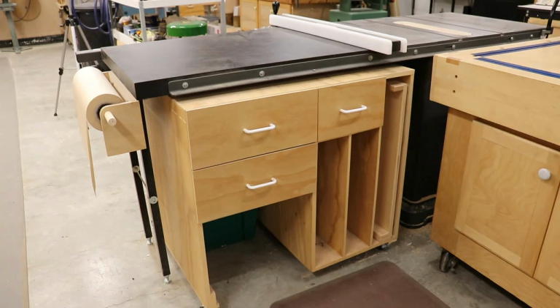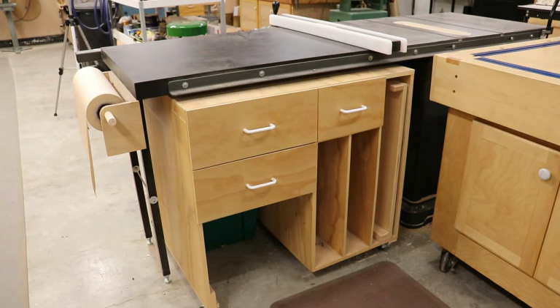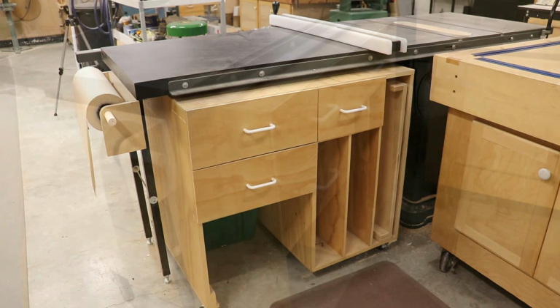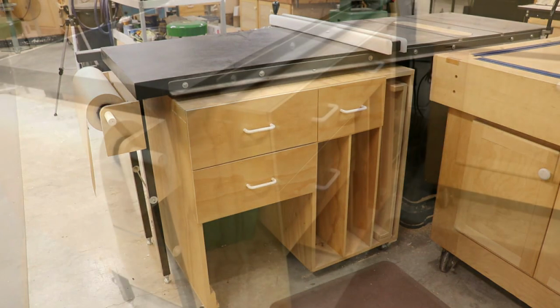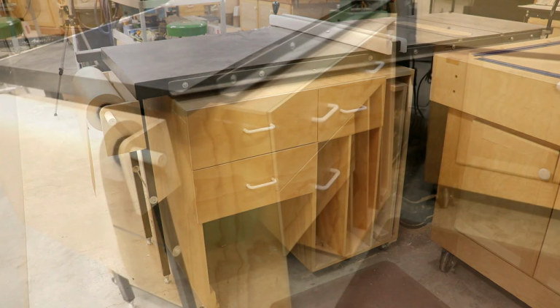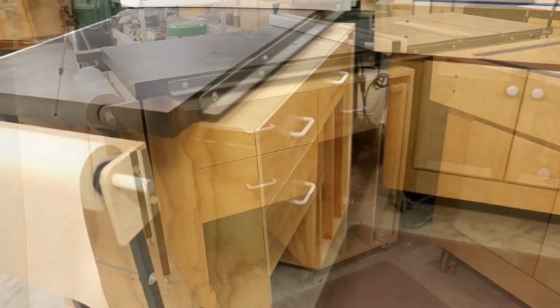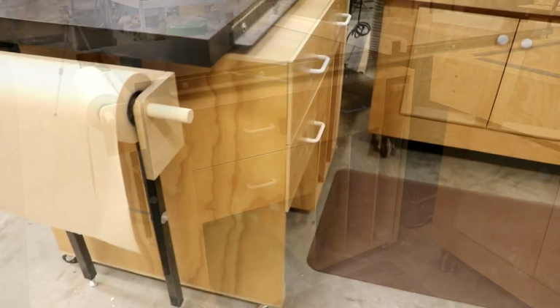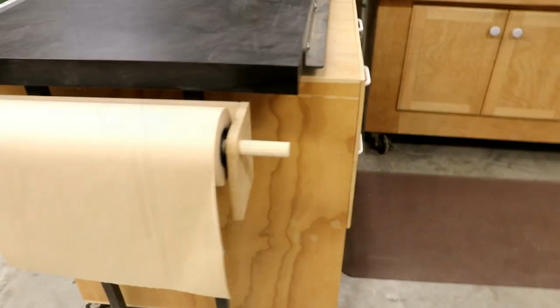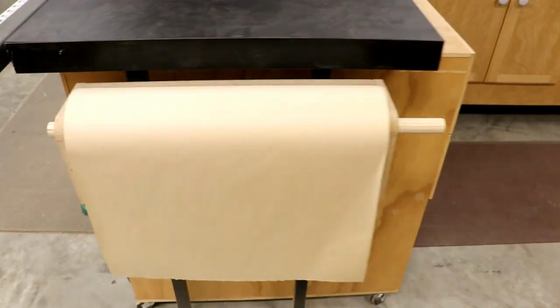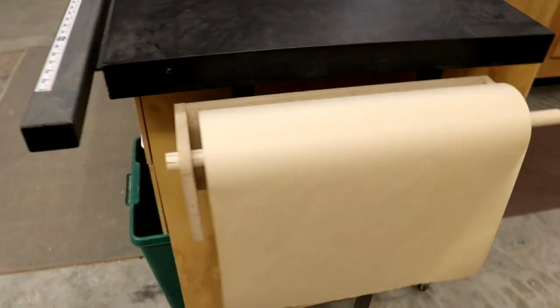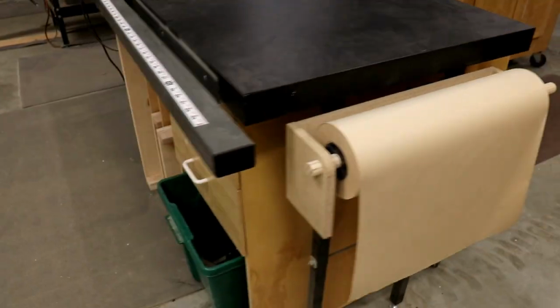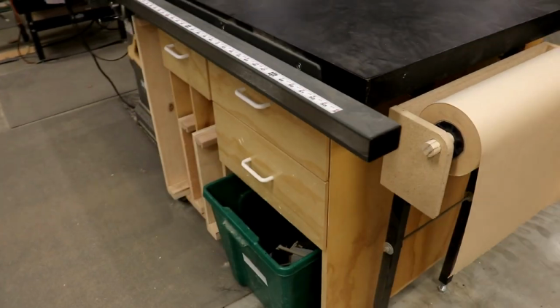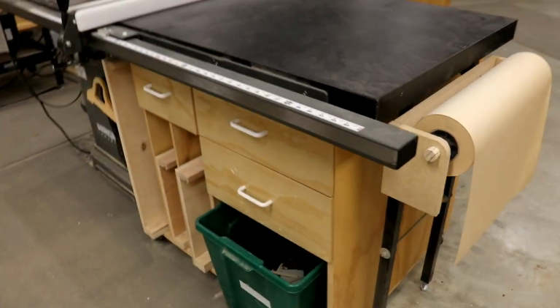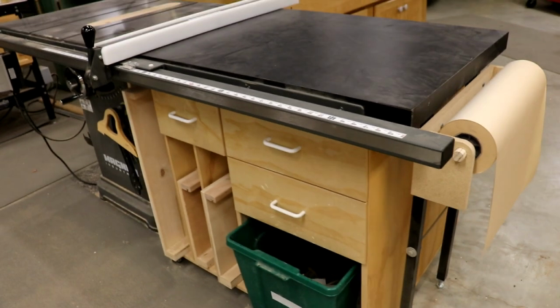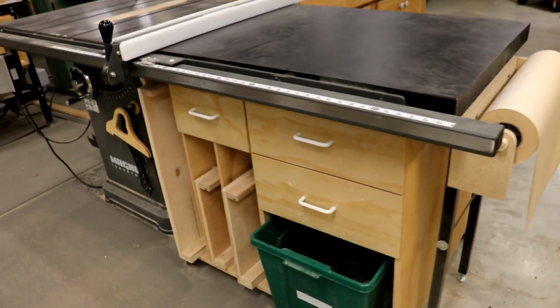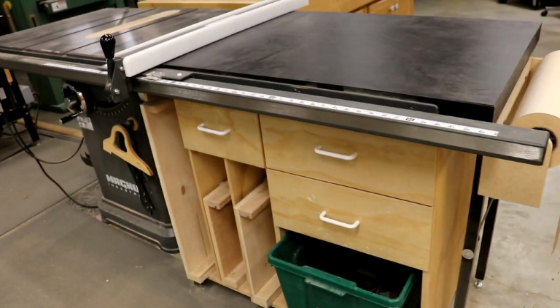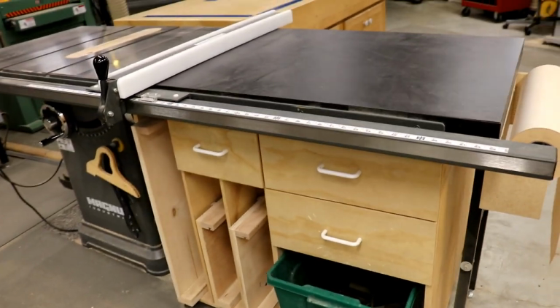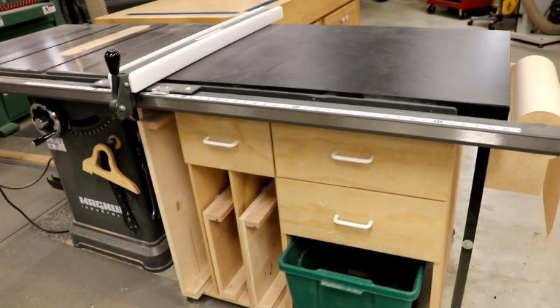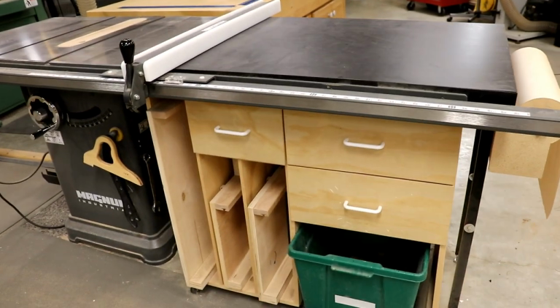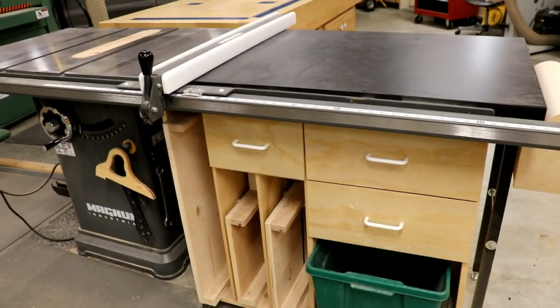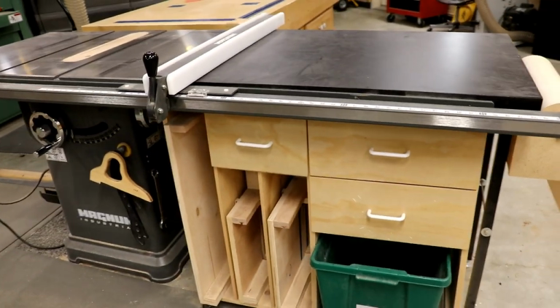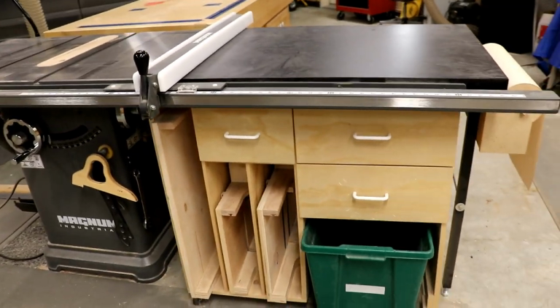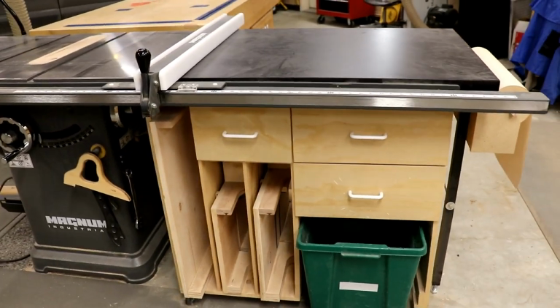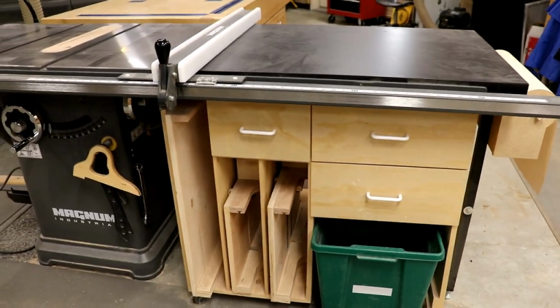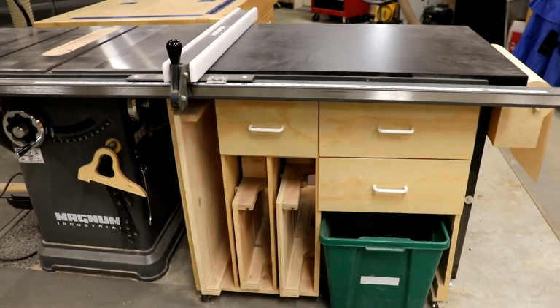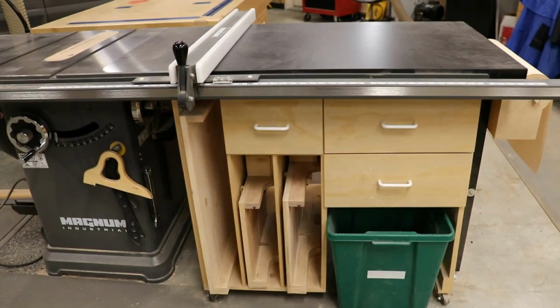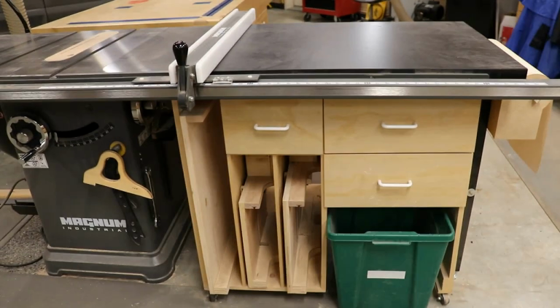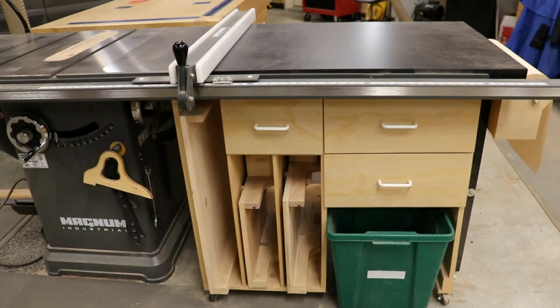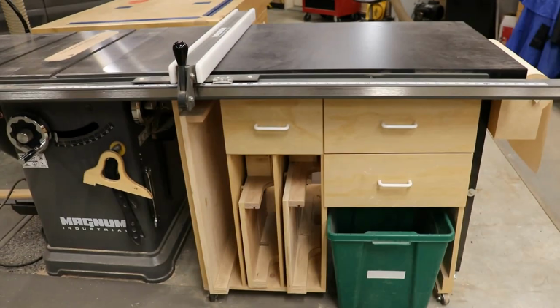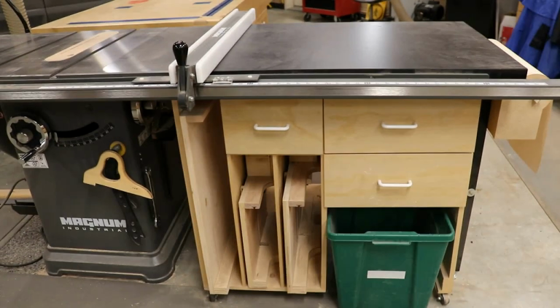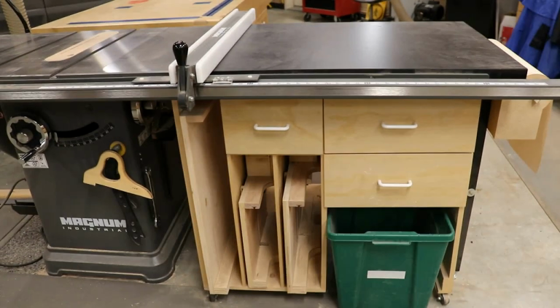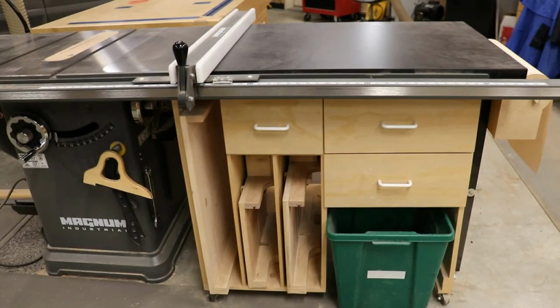Is storage a problem in your shop? If so, then maybe this will help. It's a cabinet underneath the table saw extension wing.